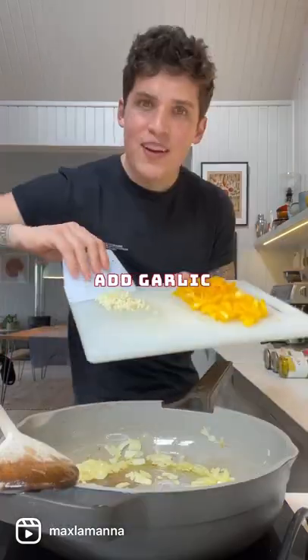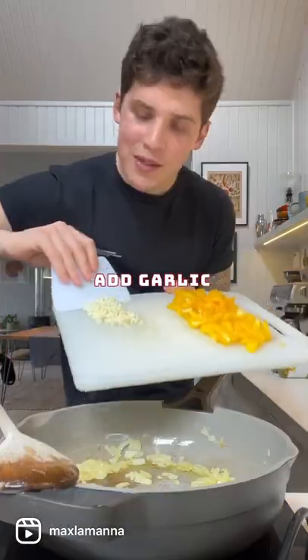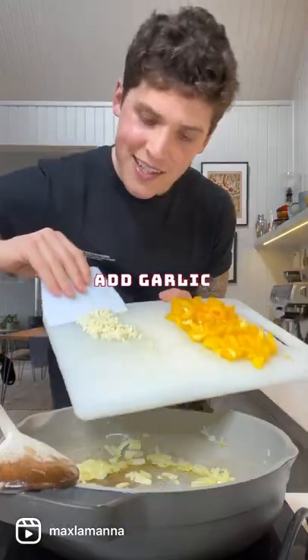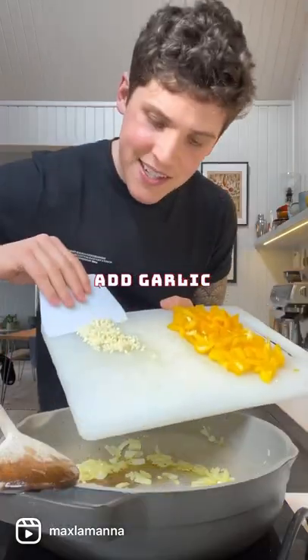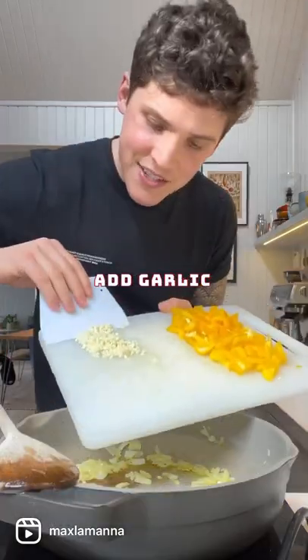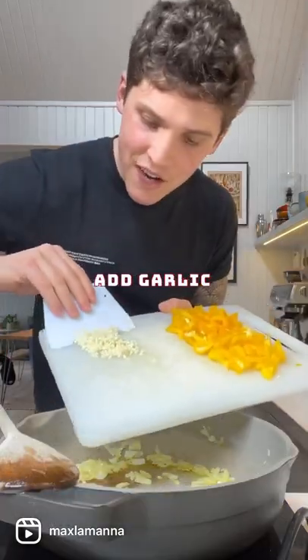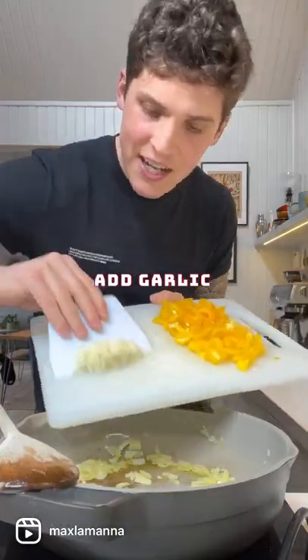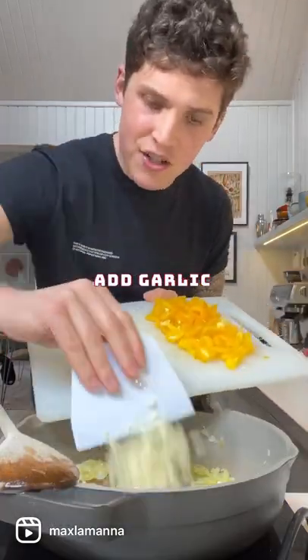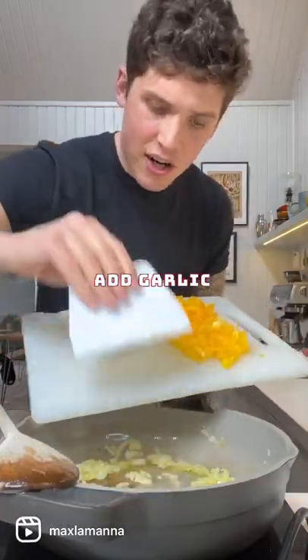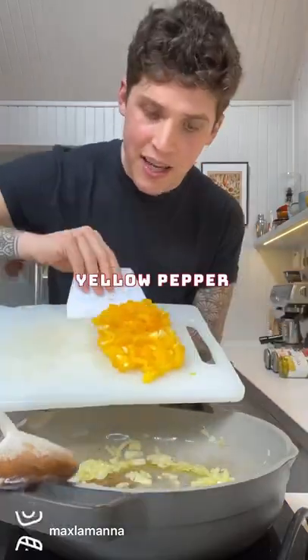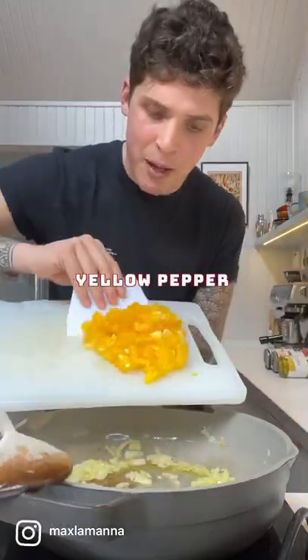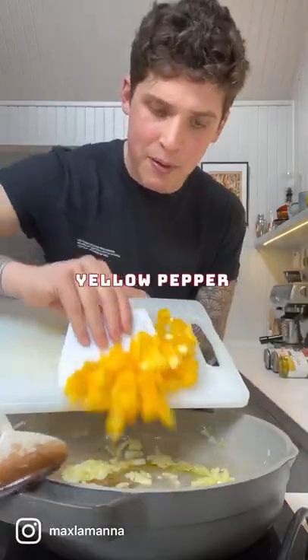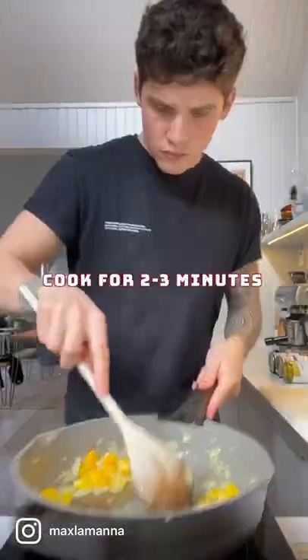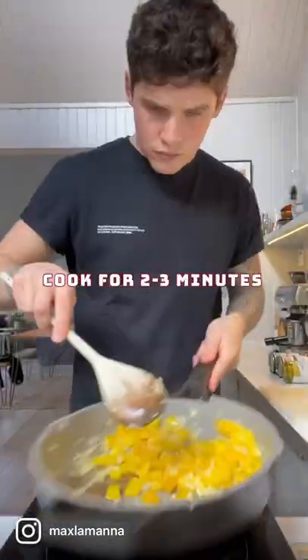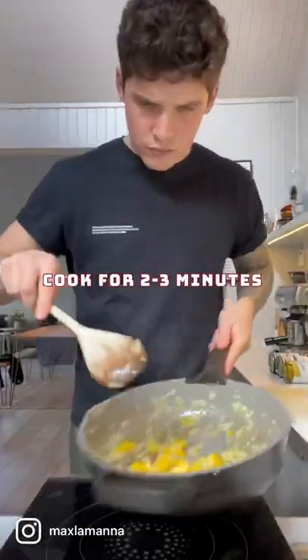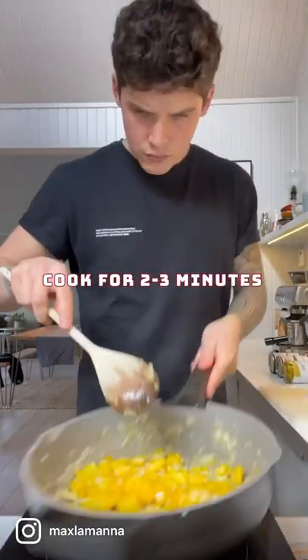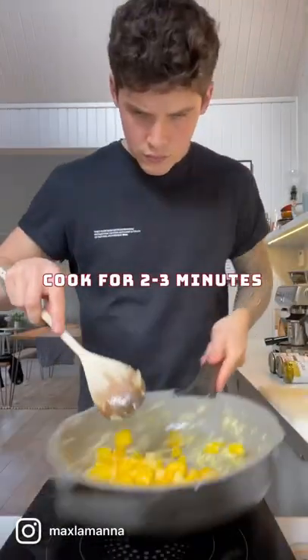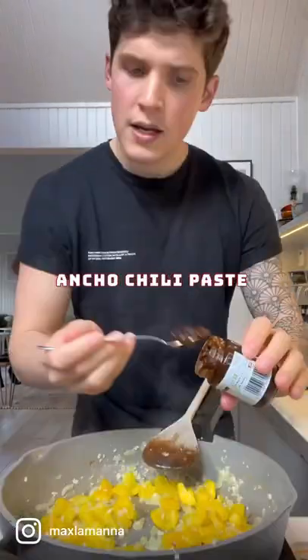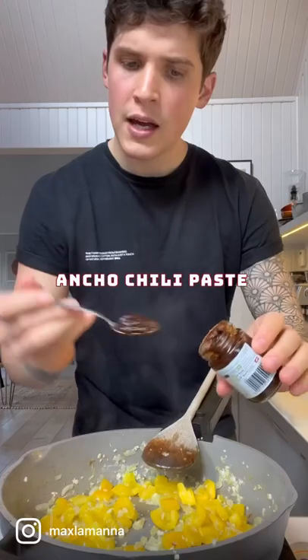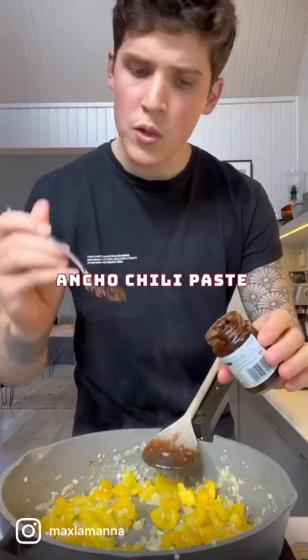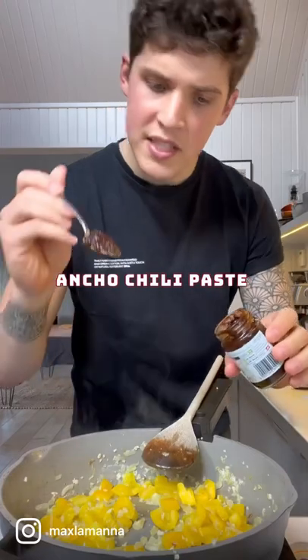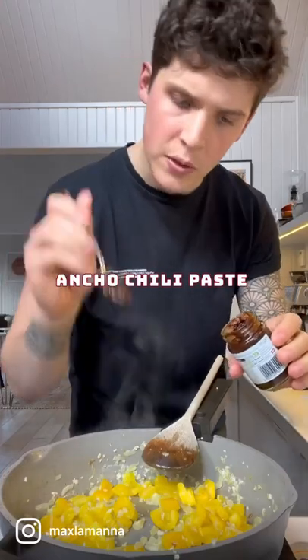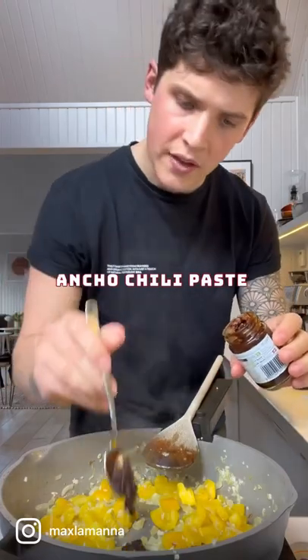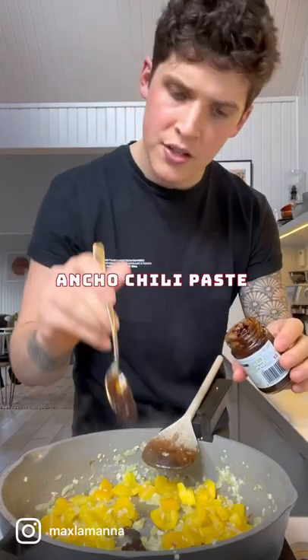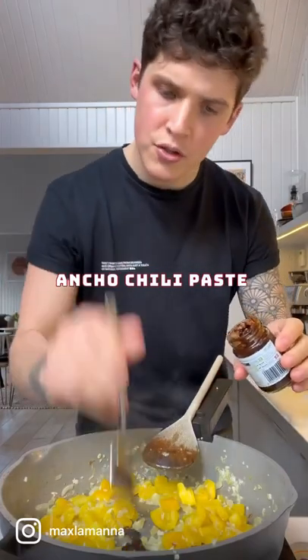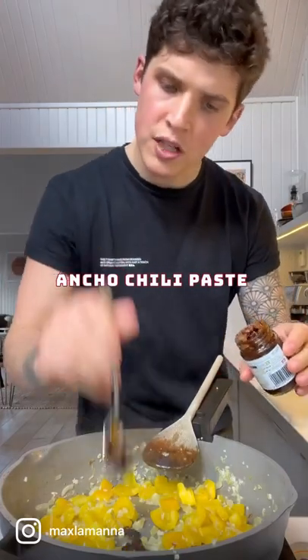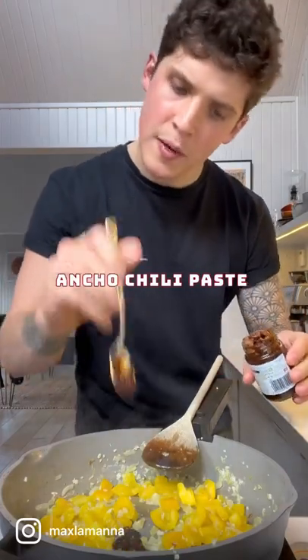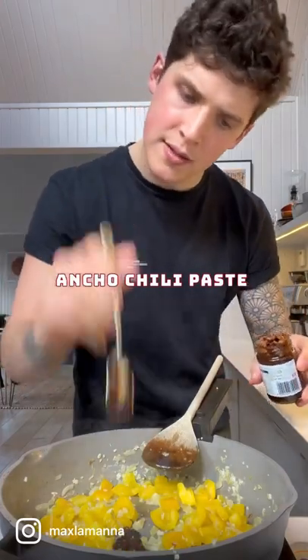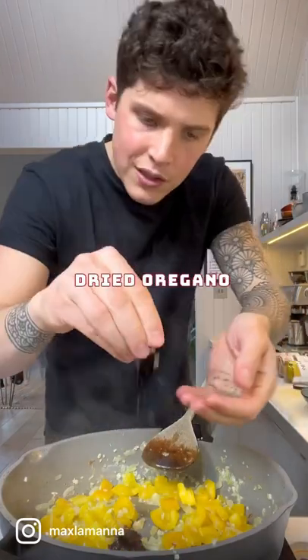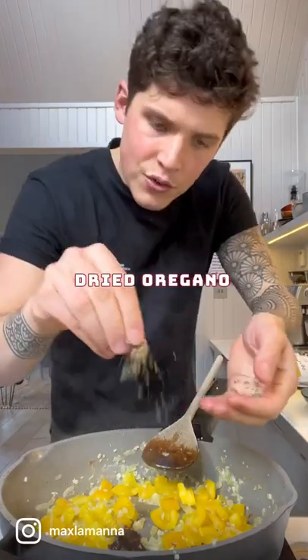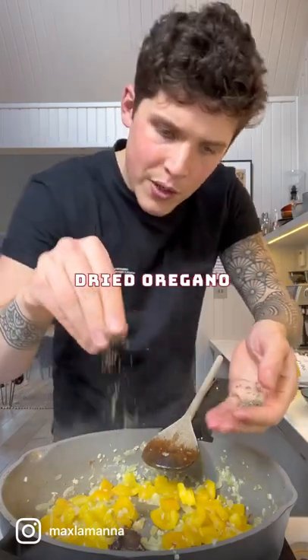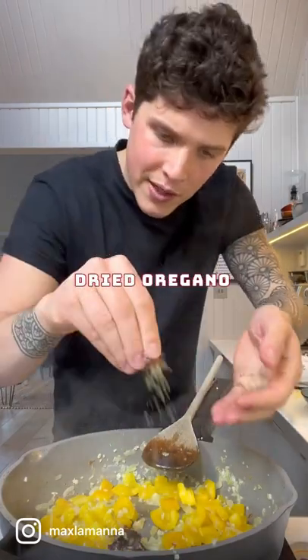Once the onion is soft, add your garlic and pepper. Add one teaspoon of ancho chili paste and dried oregano.